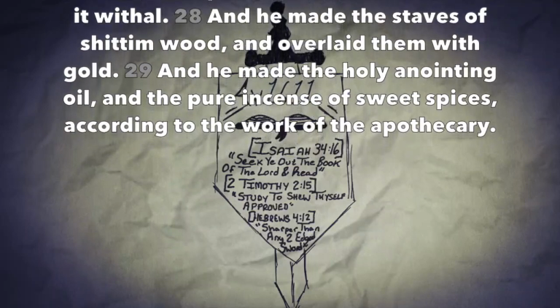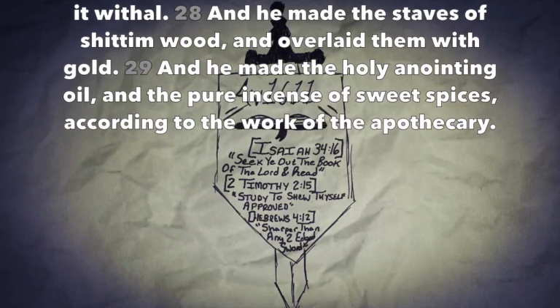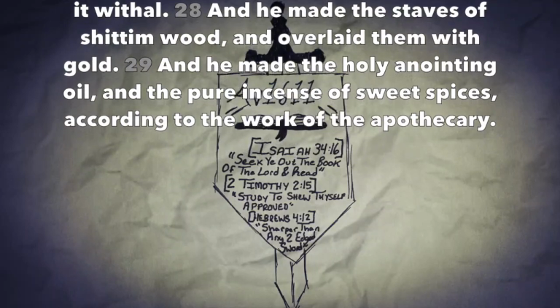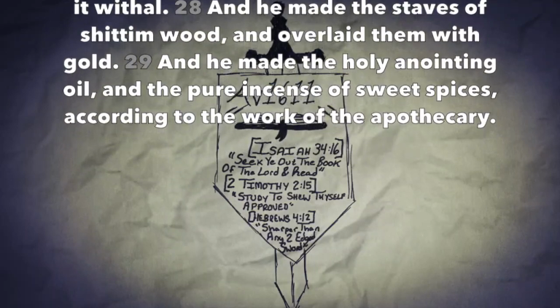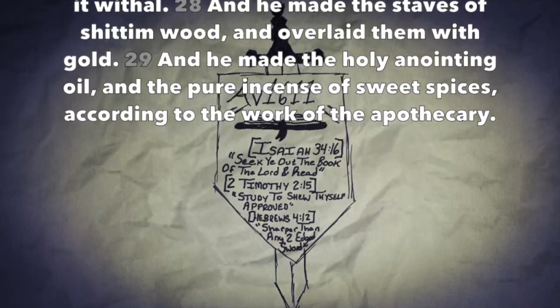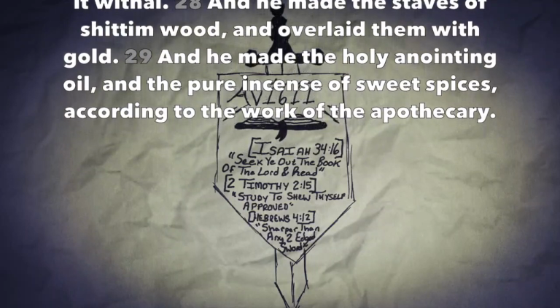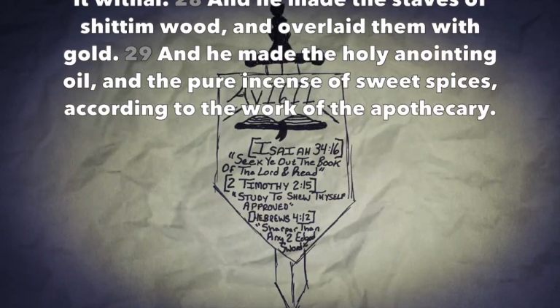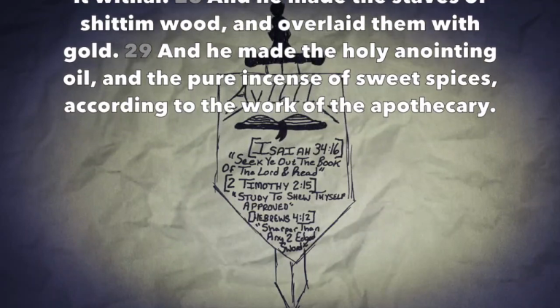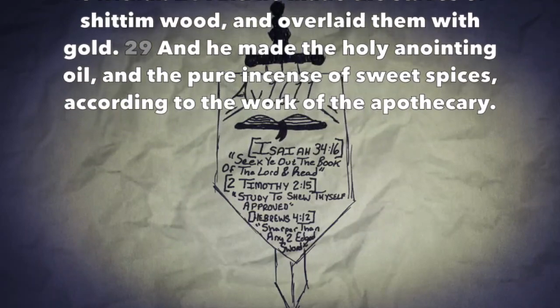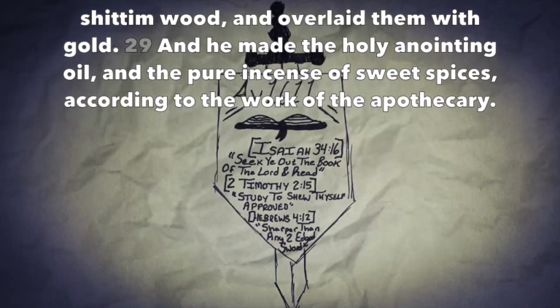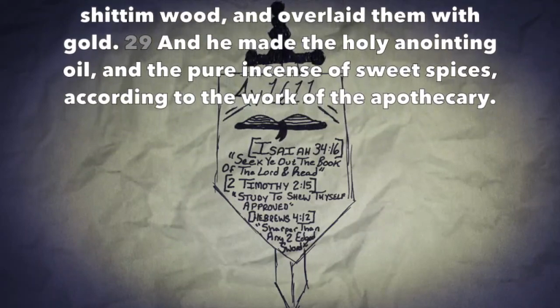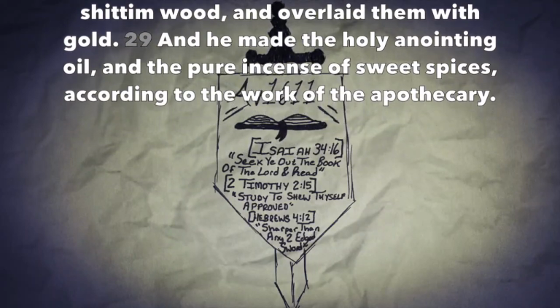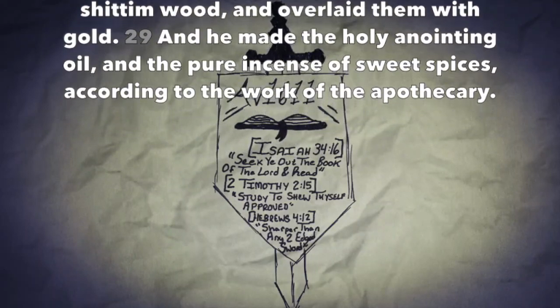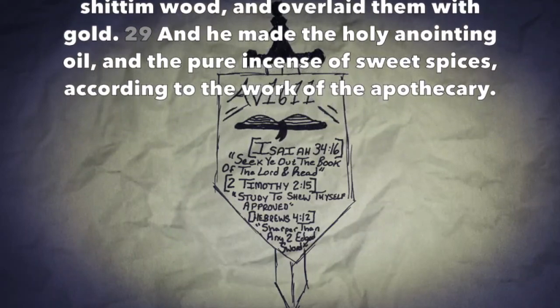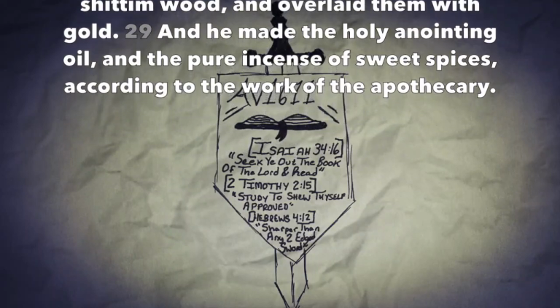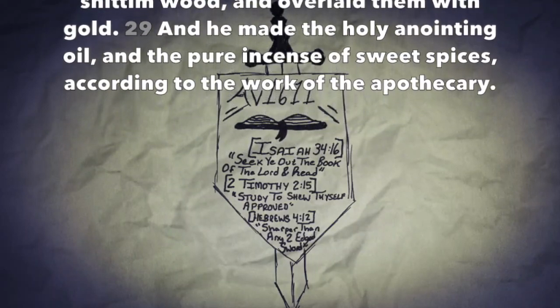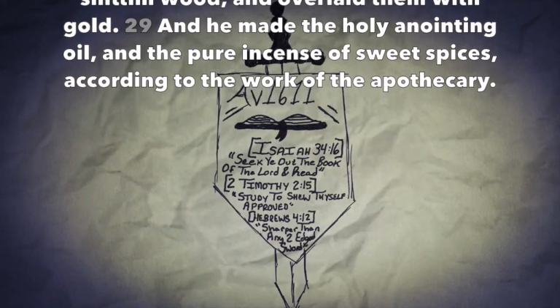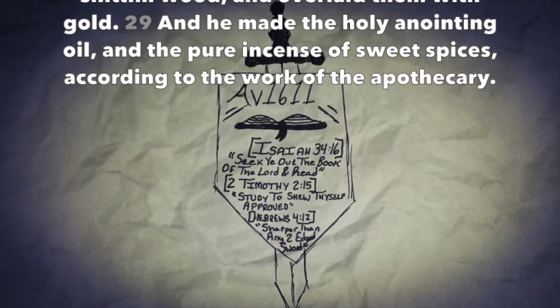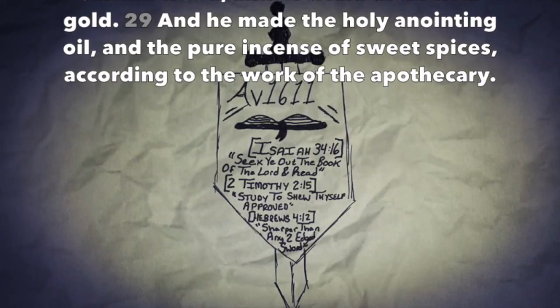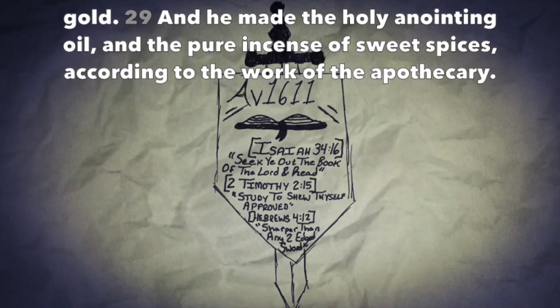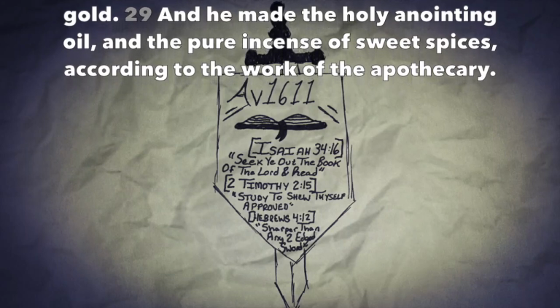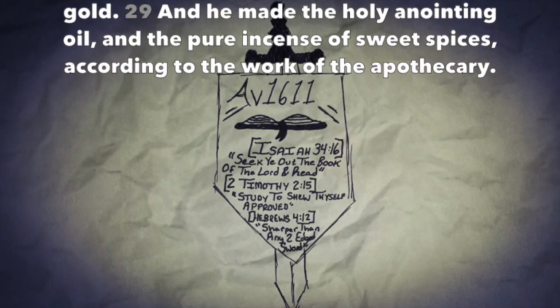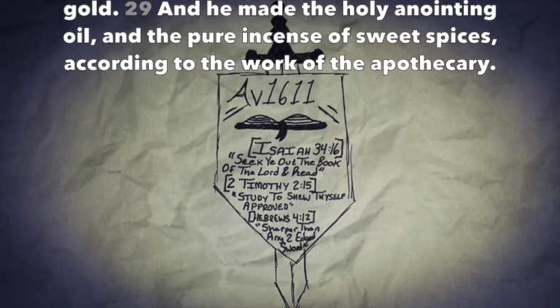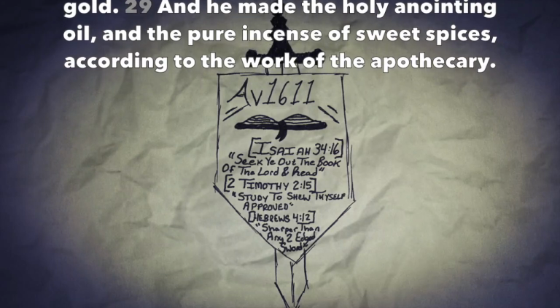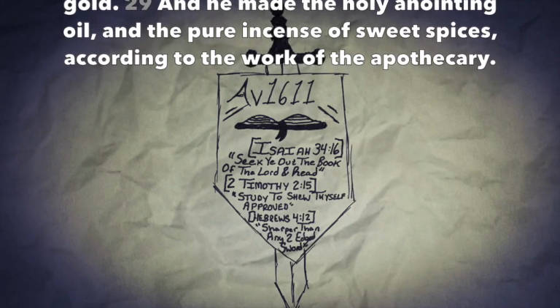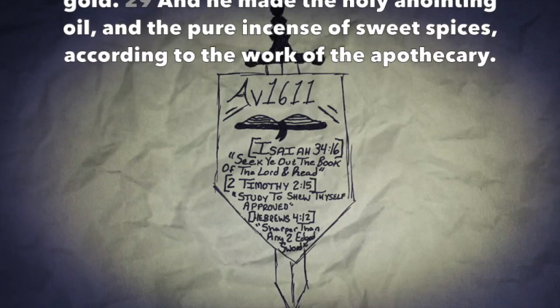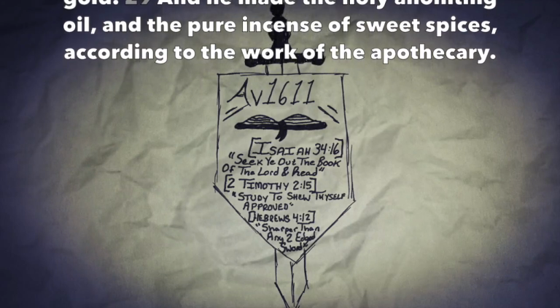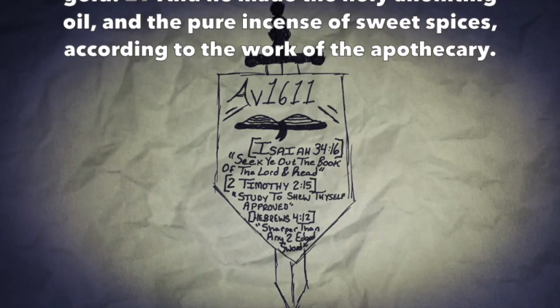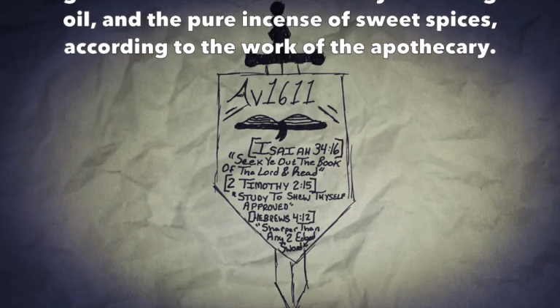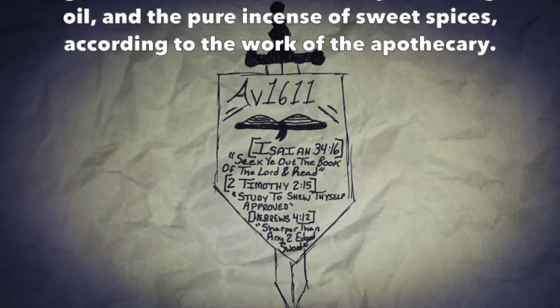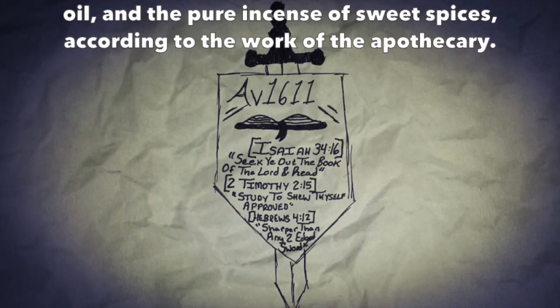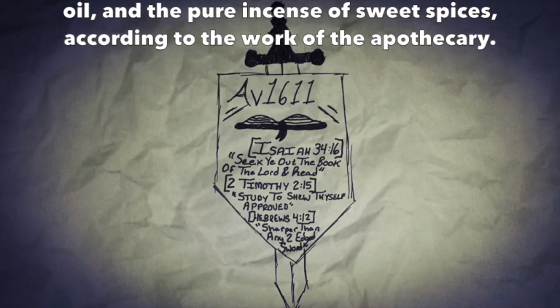And he made the holy anointing oil, and pure incense of sweet spices, according to the work of the apothecary.